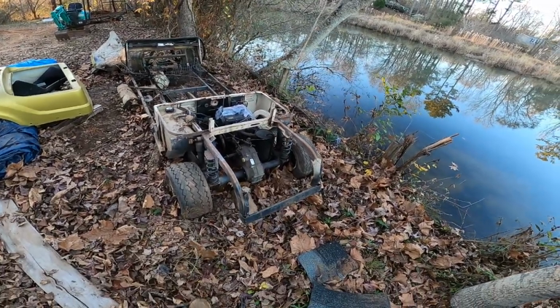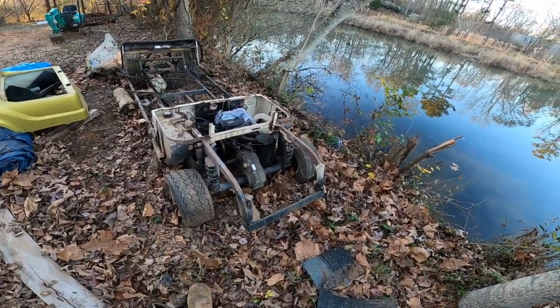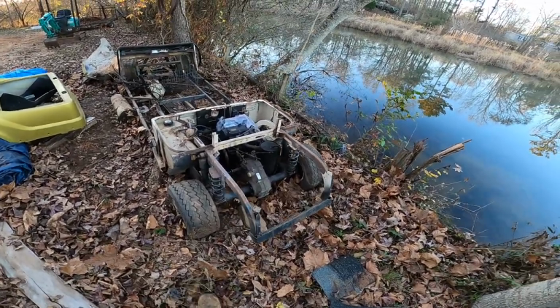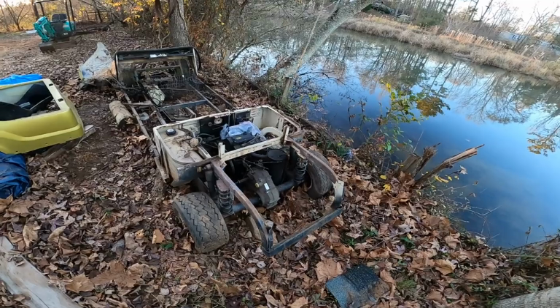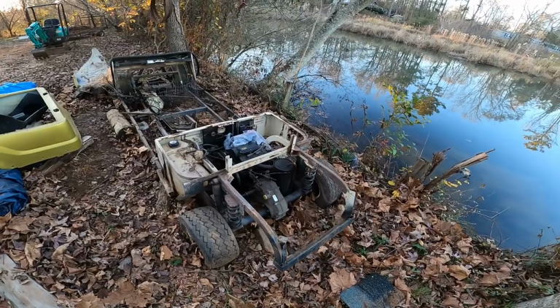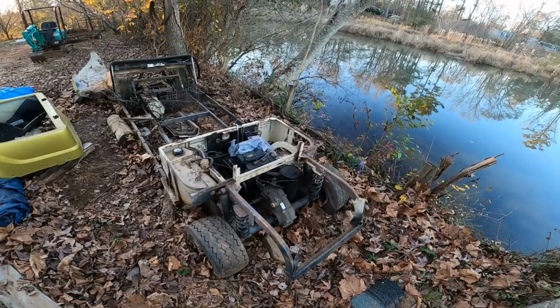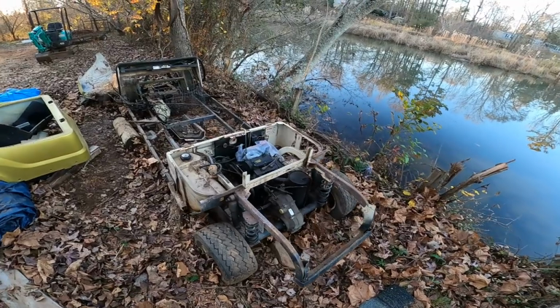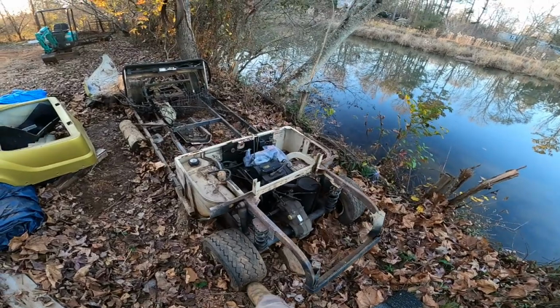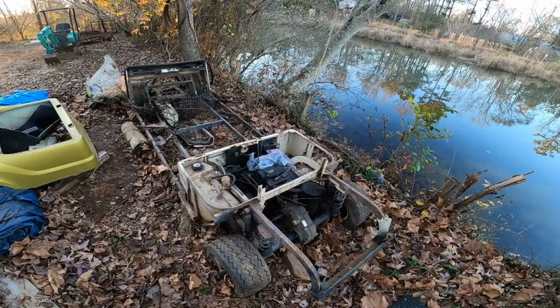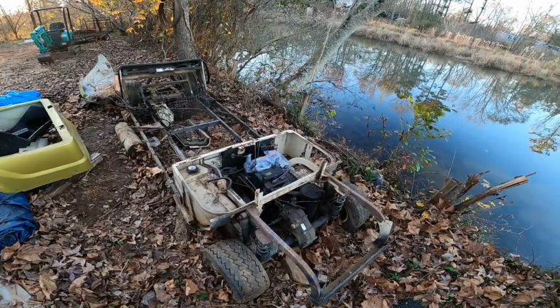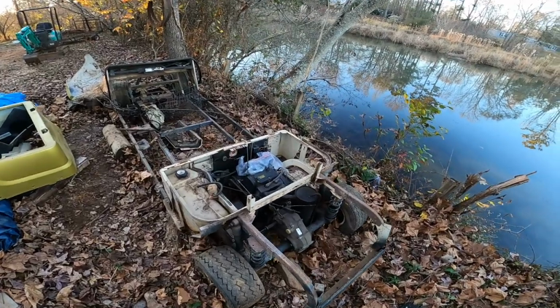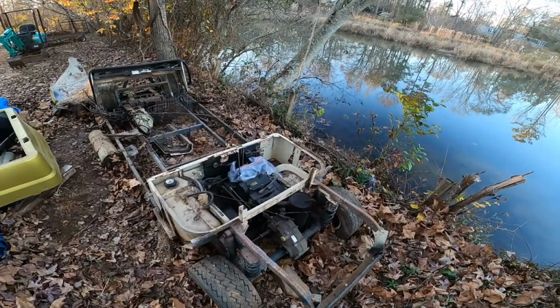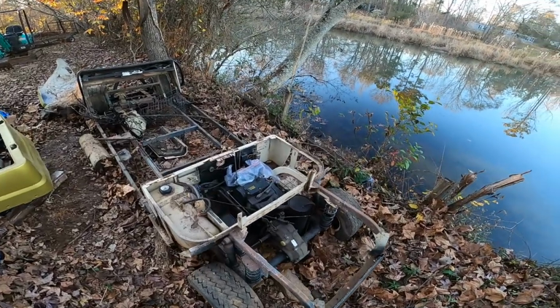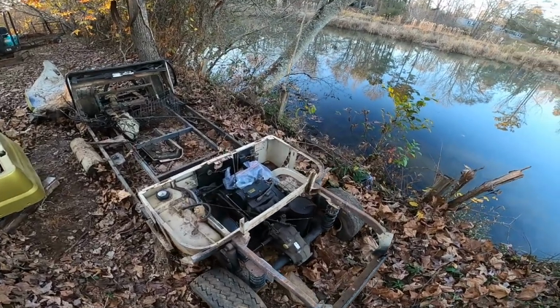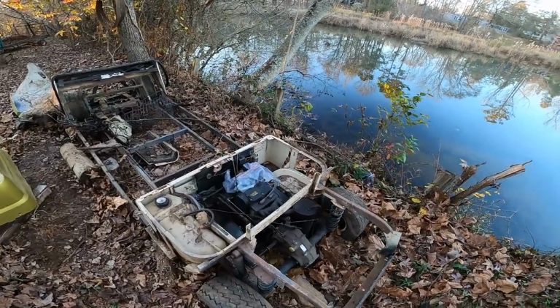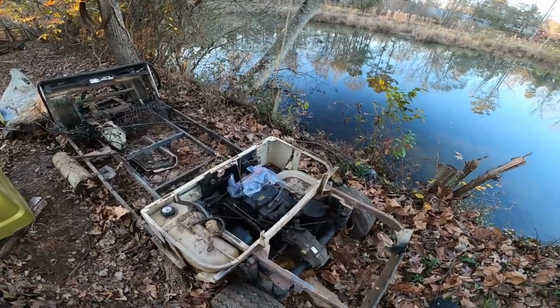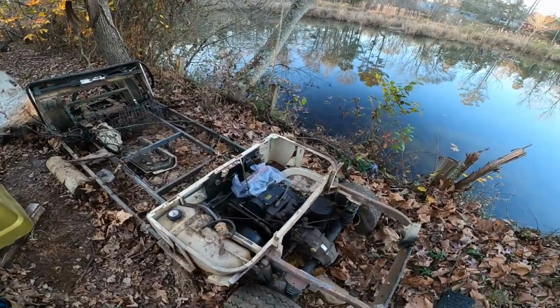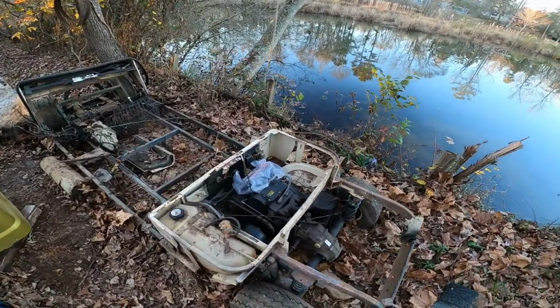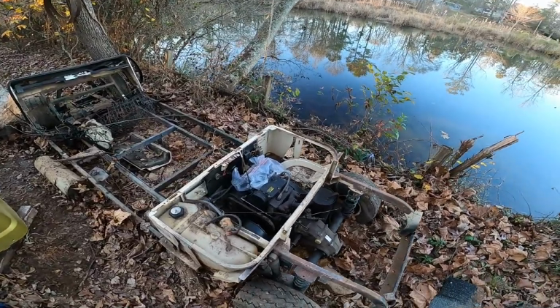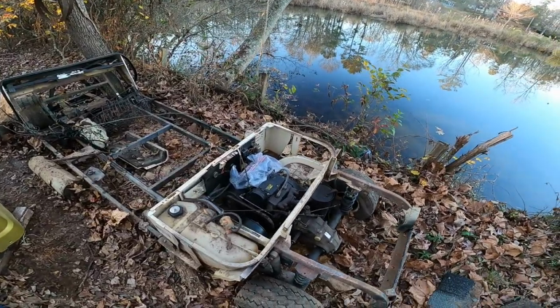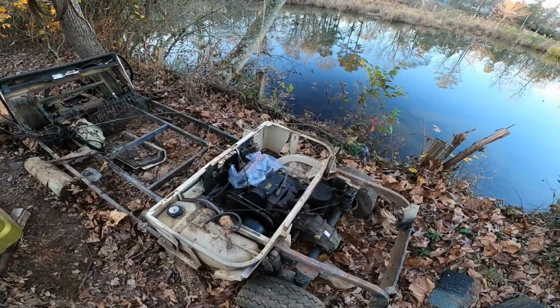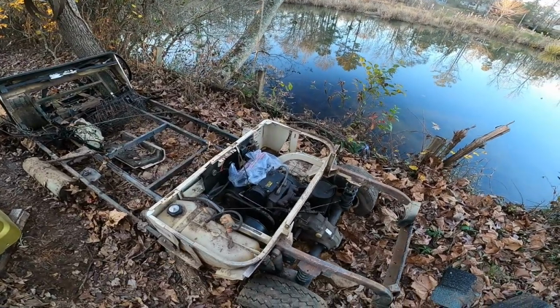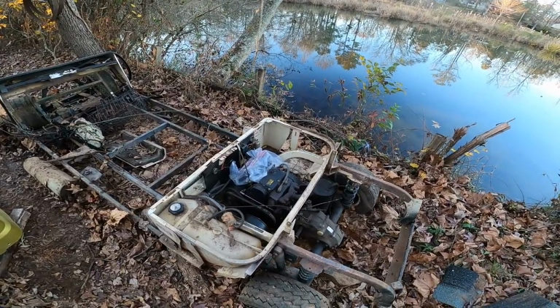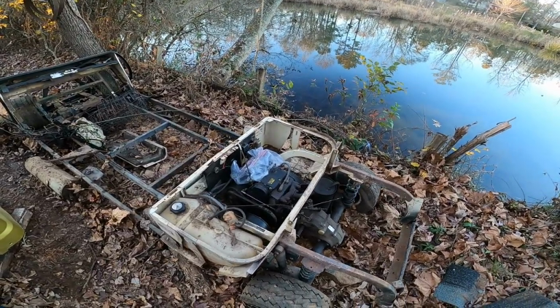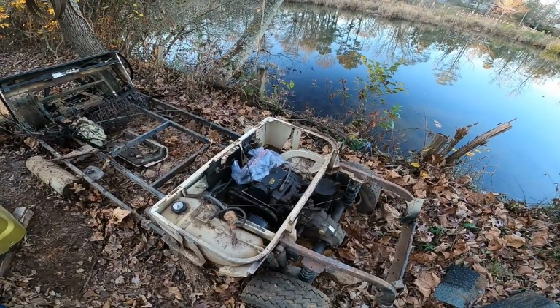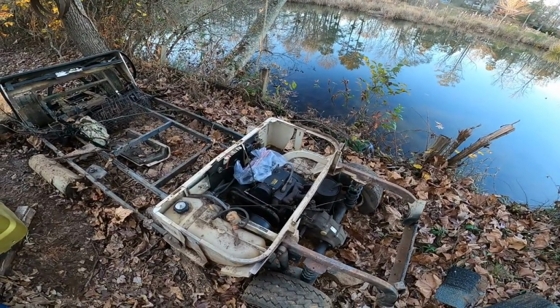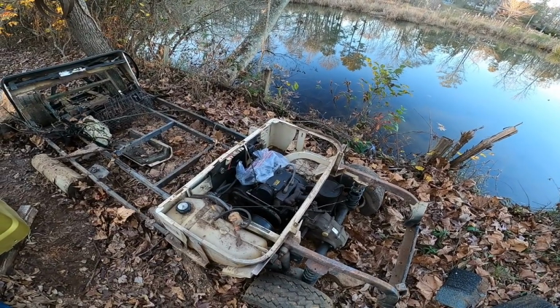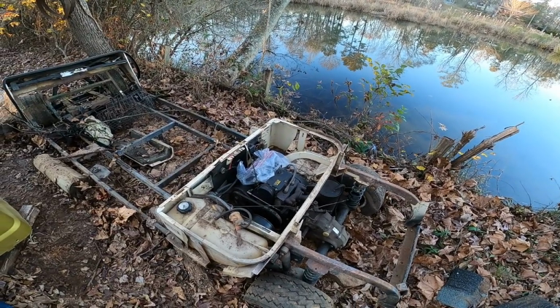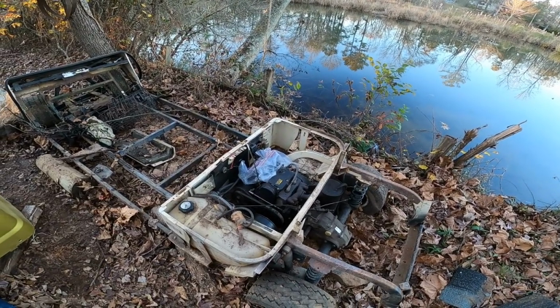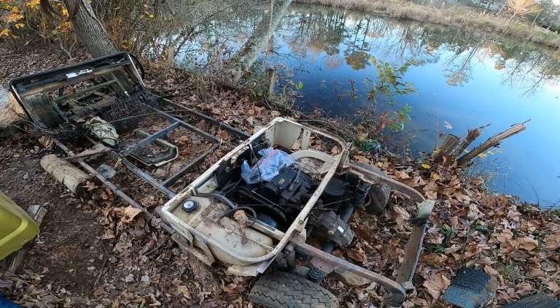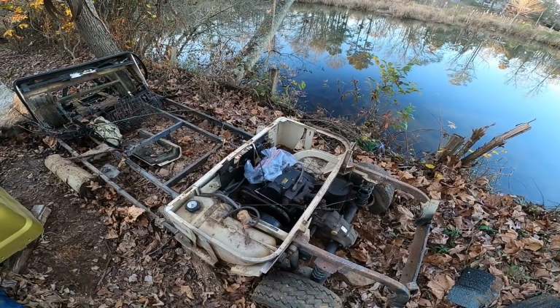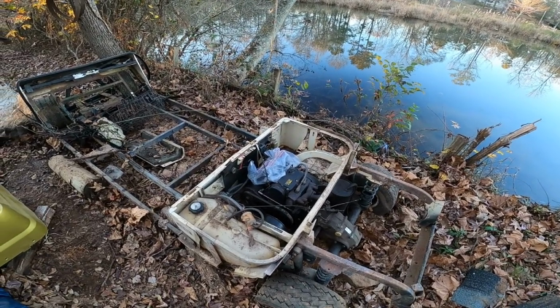So anyway, let's get this thing in the shed and see if we can get this engine running.